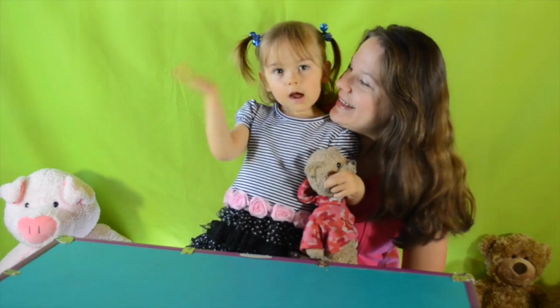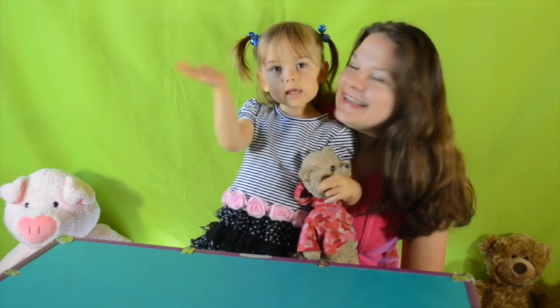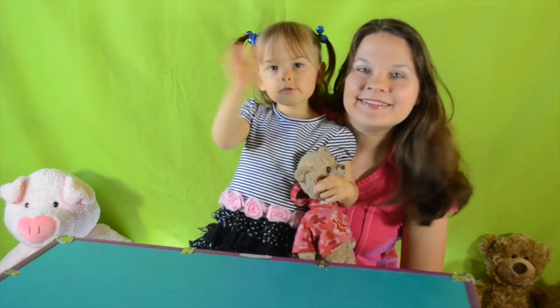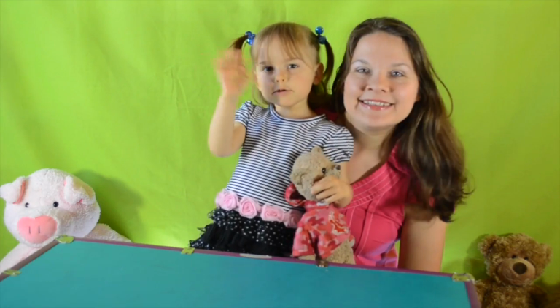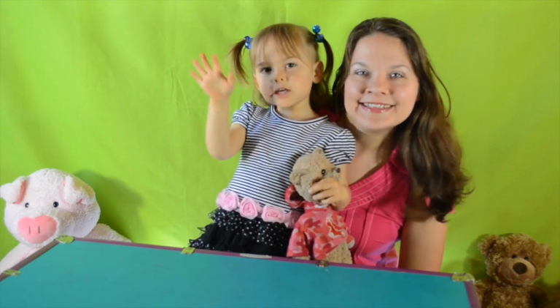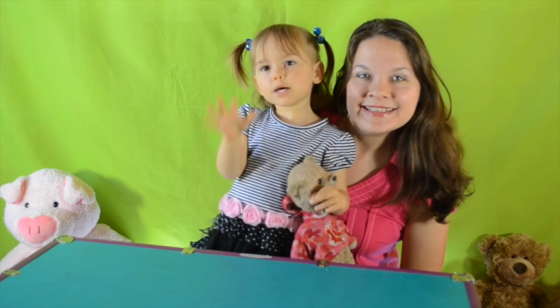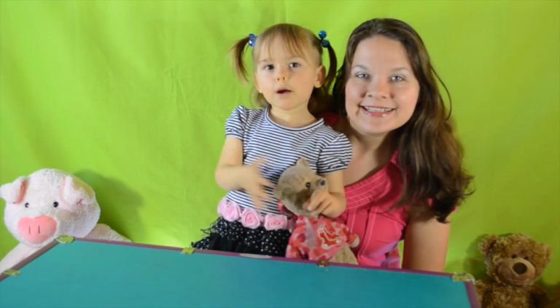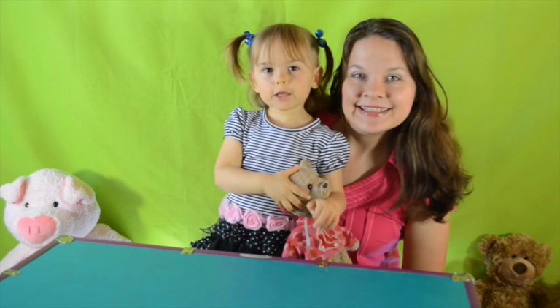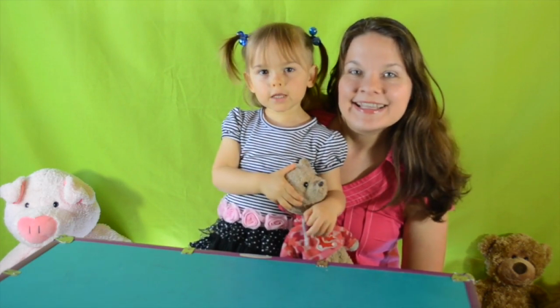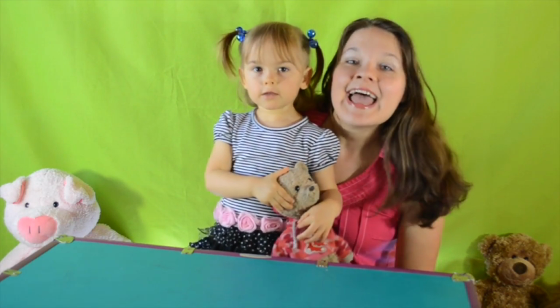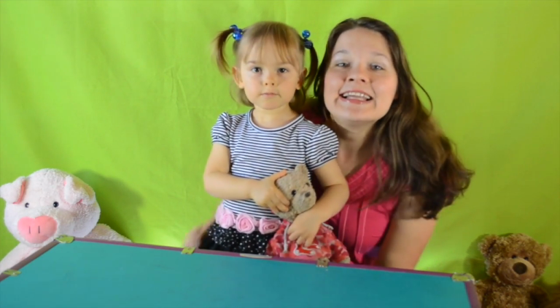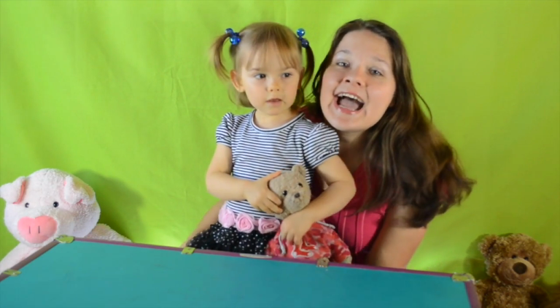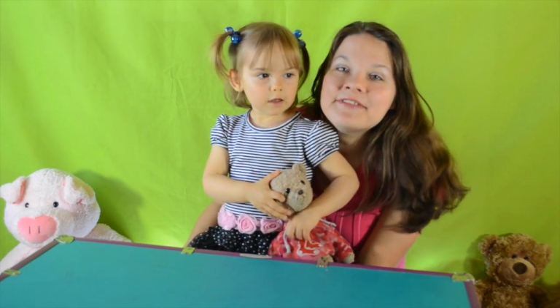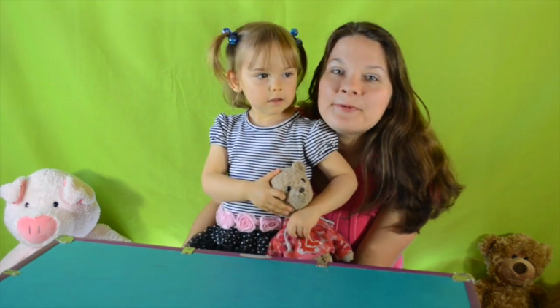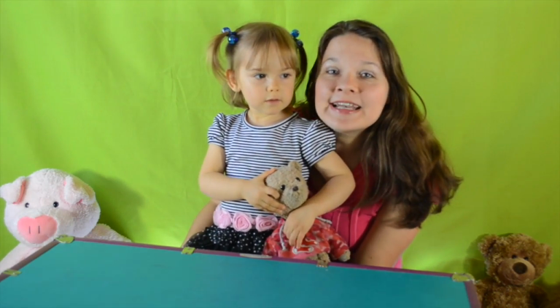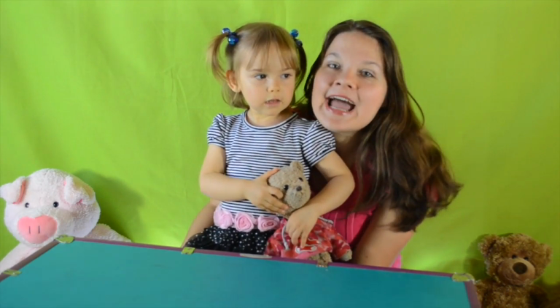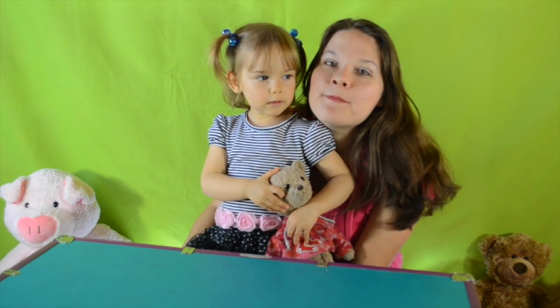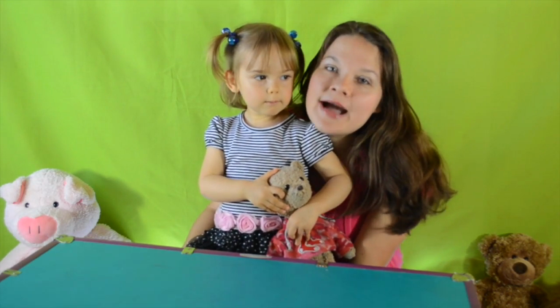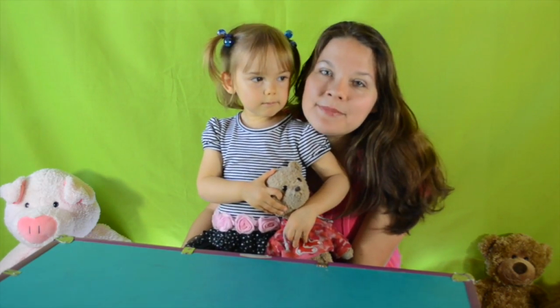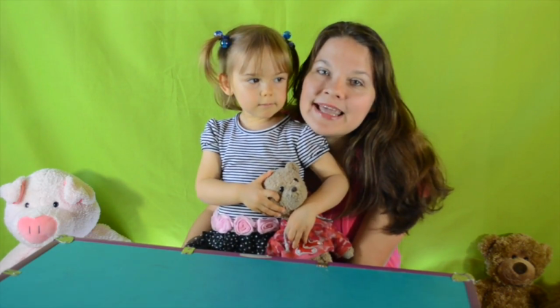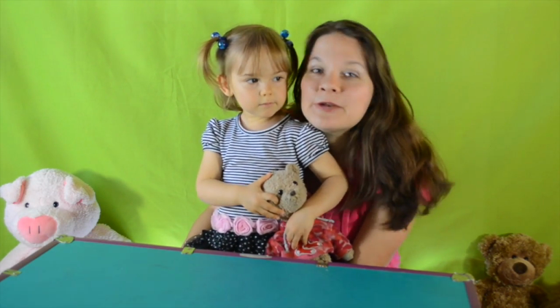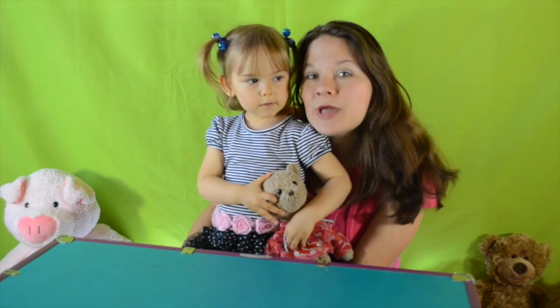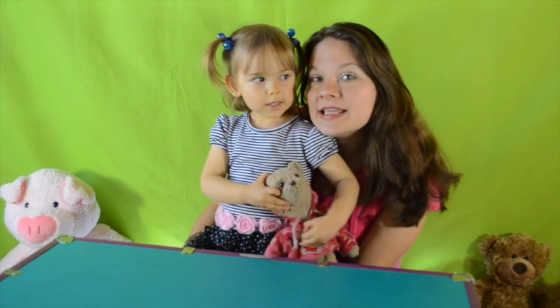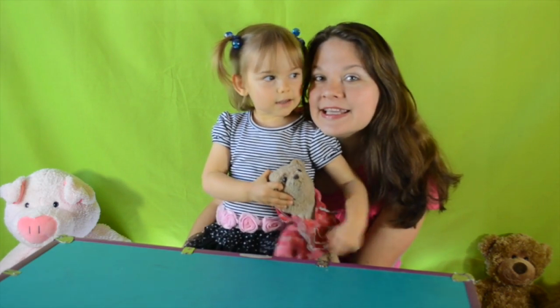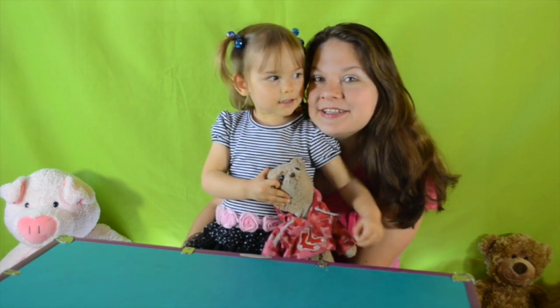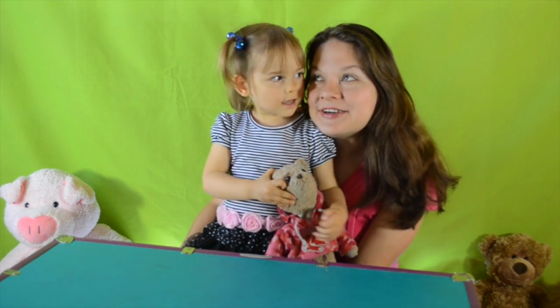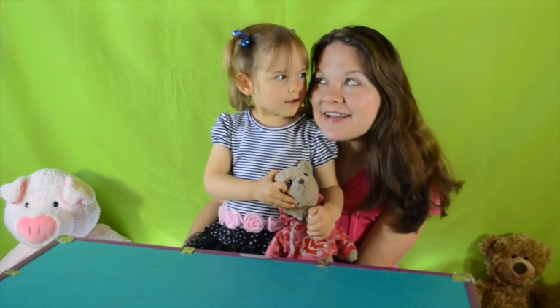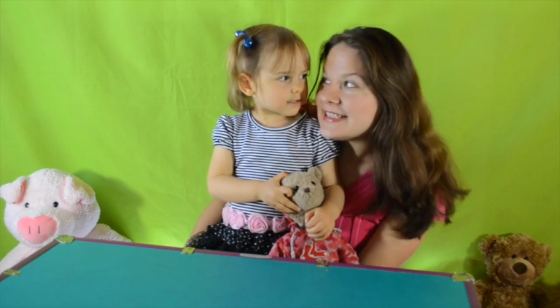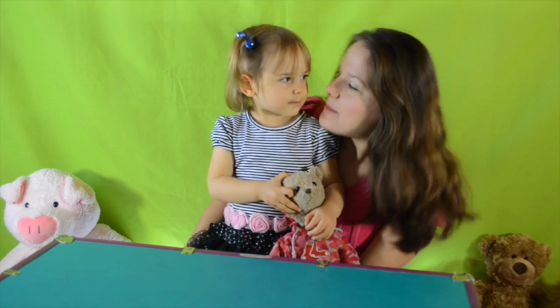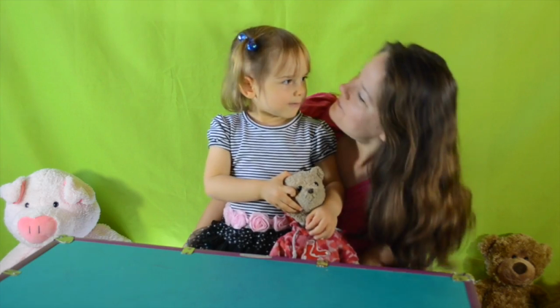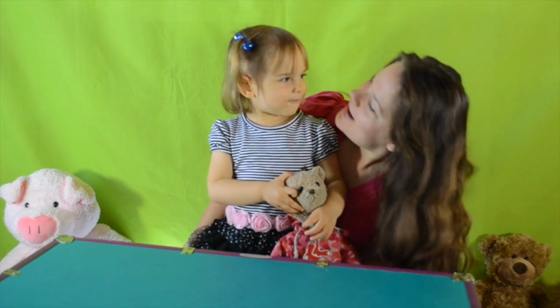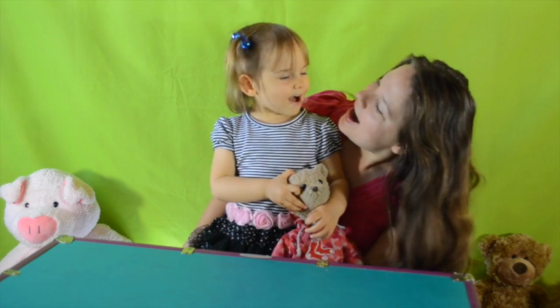Hi everyone, I'm Ollie! And hi everyone, I'm Mommy! And we are here to have some fun!